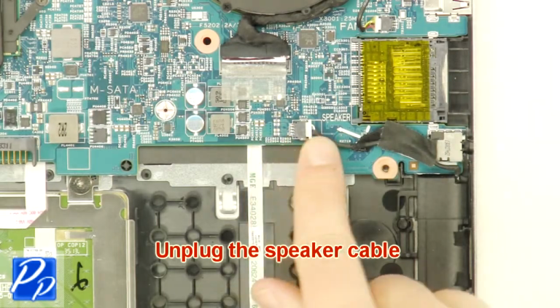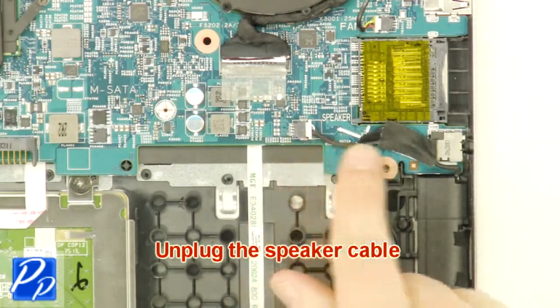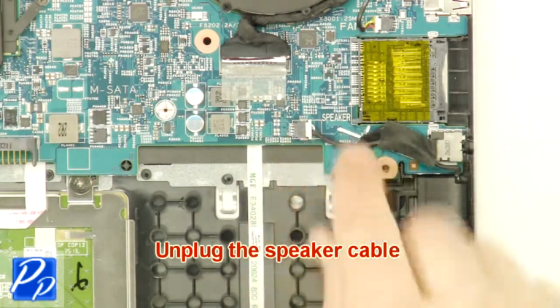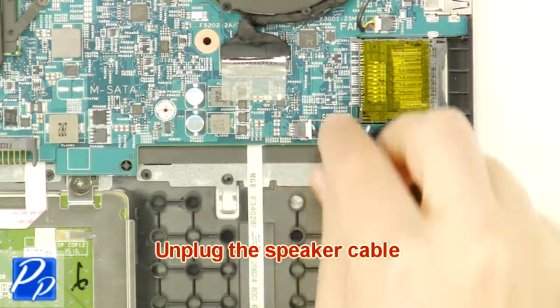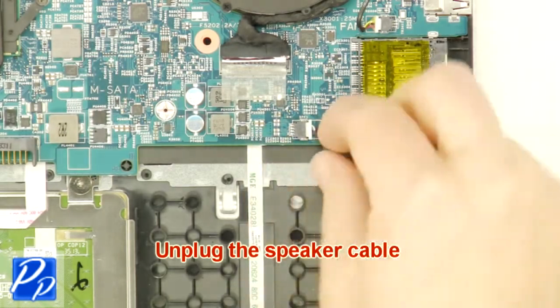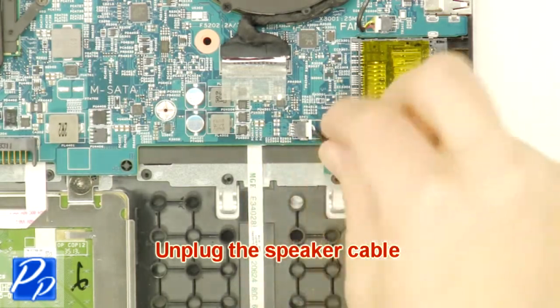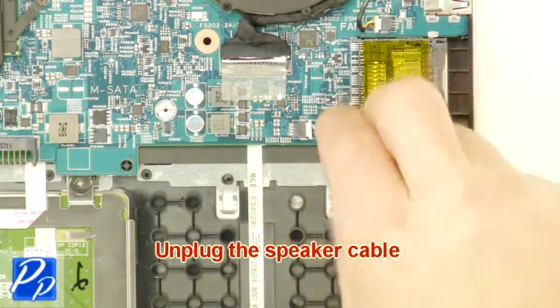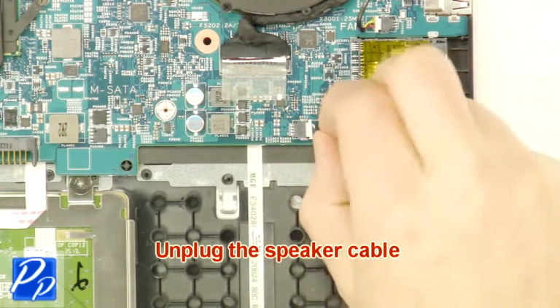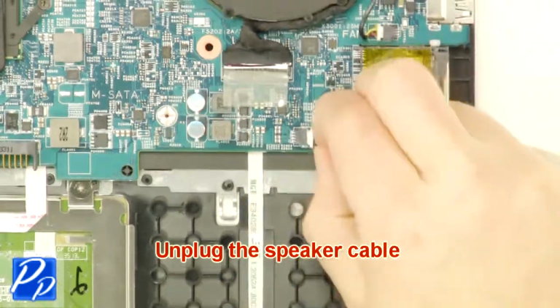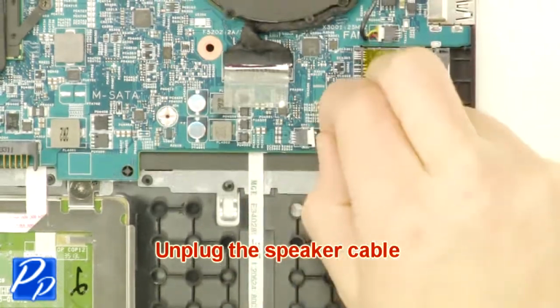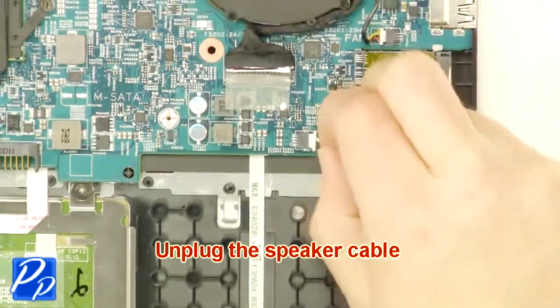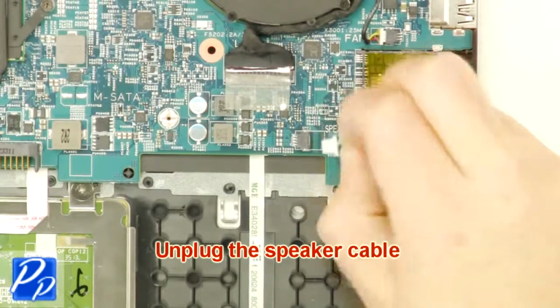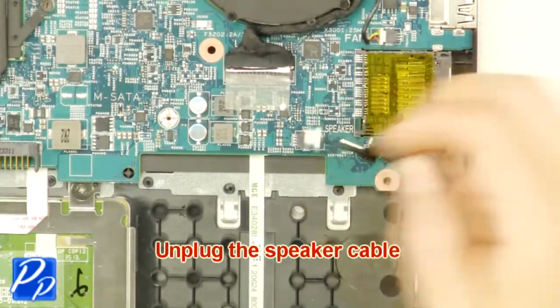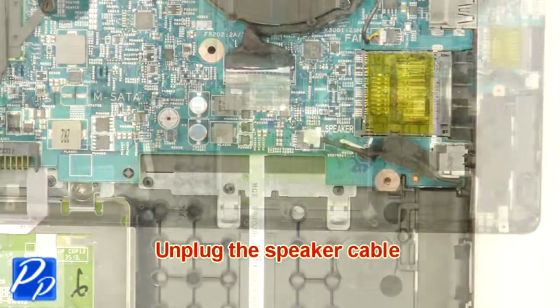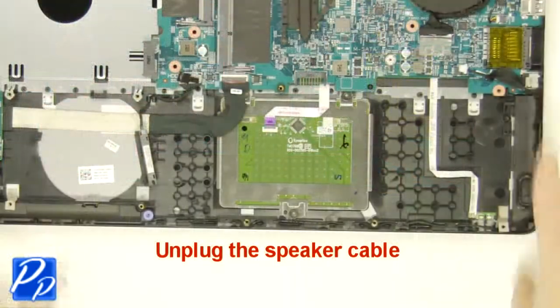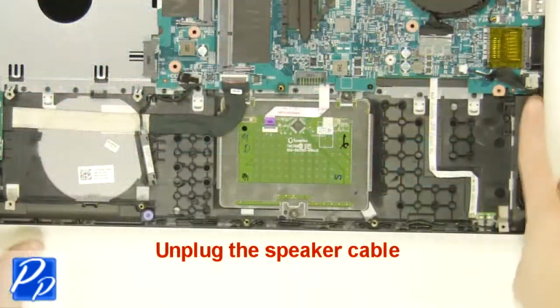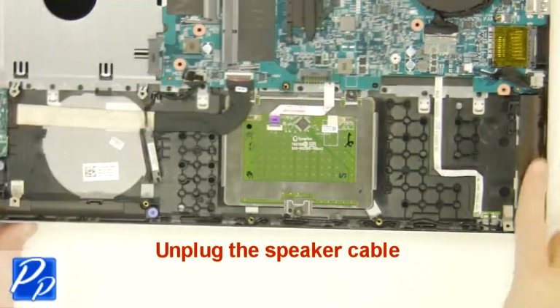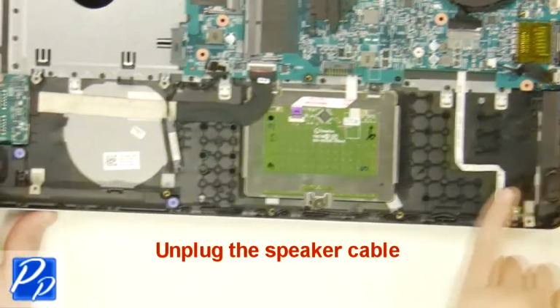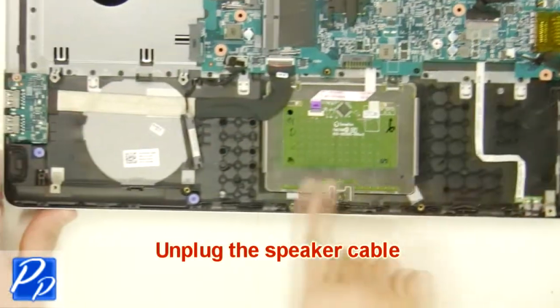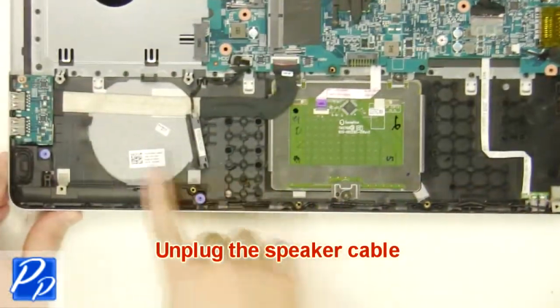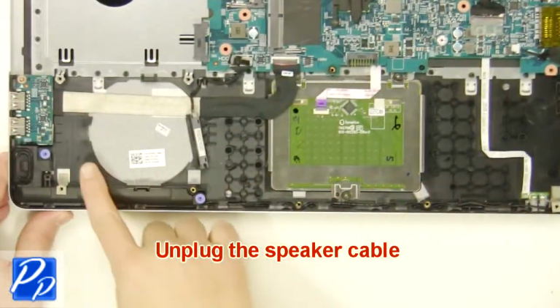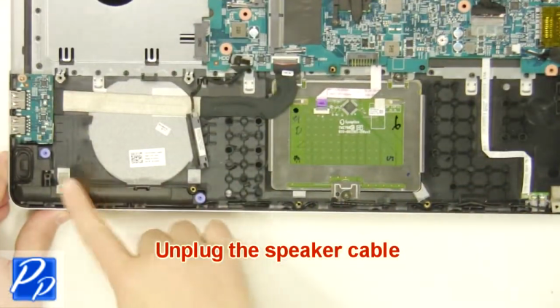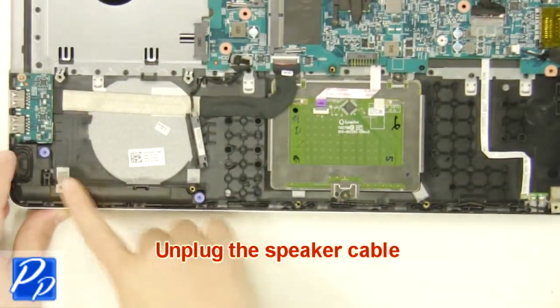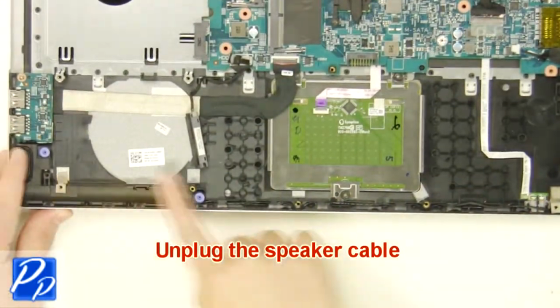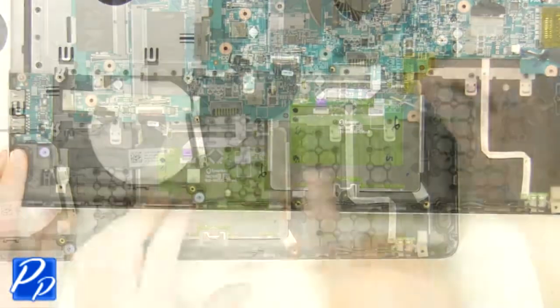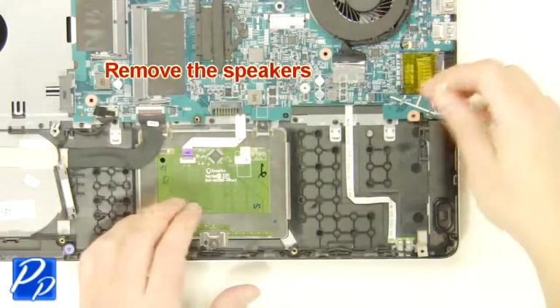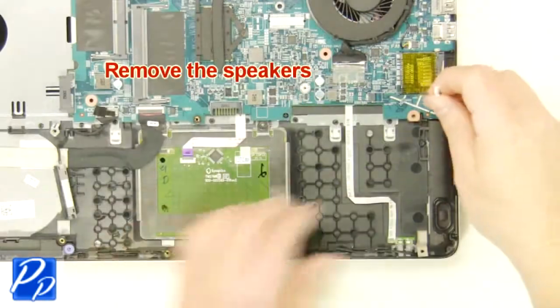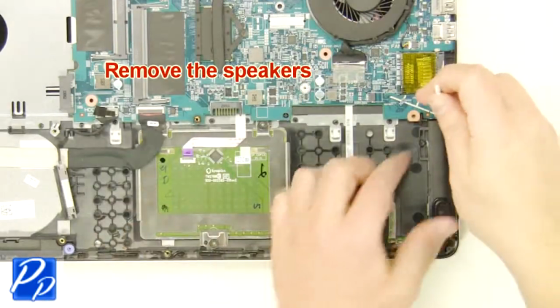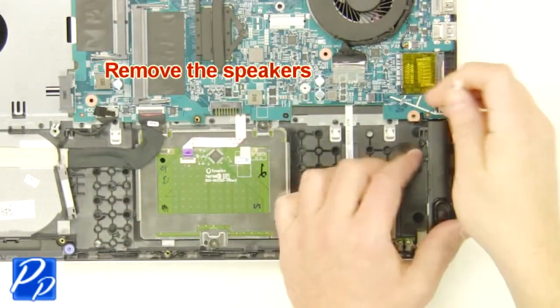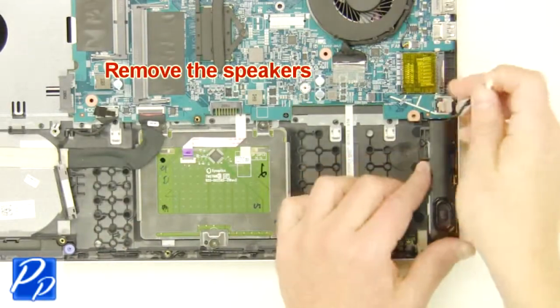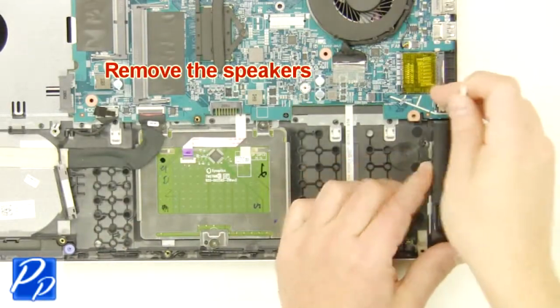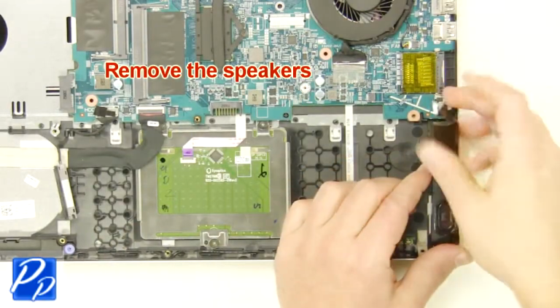Unplug the speaker cable. Remove the speakers.